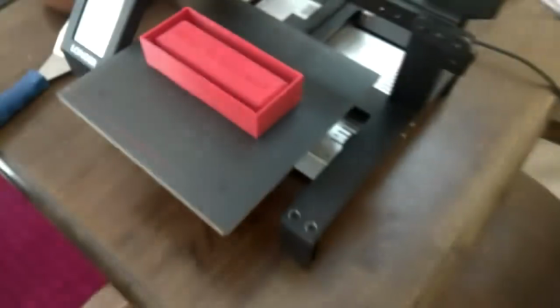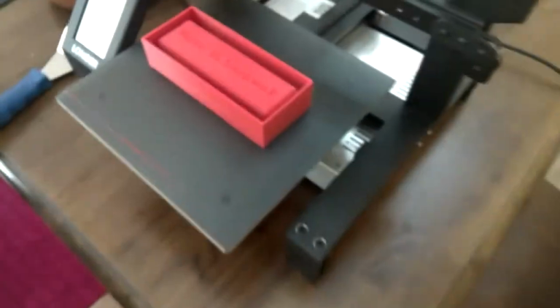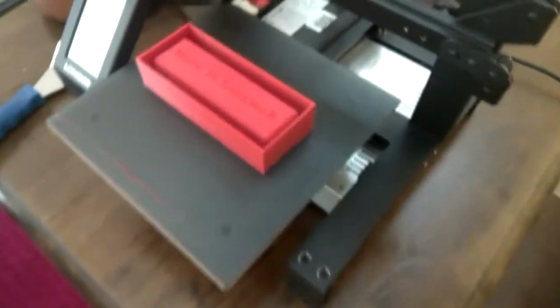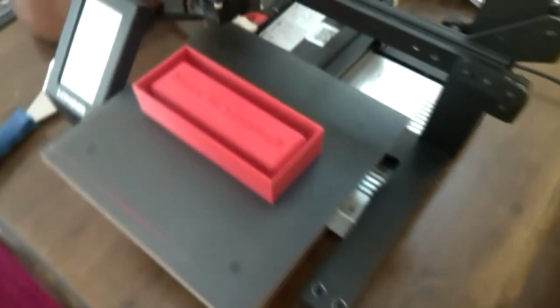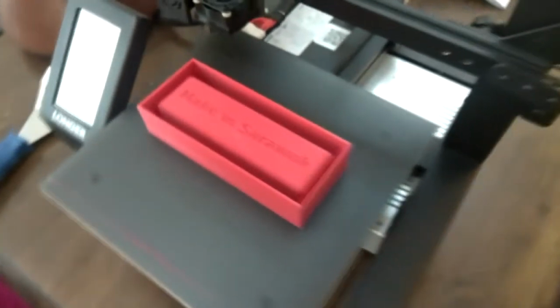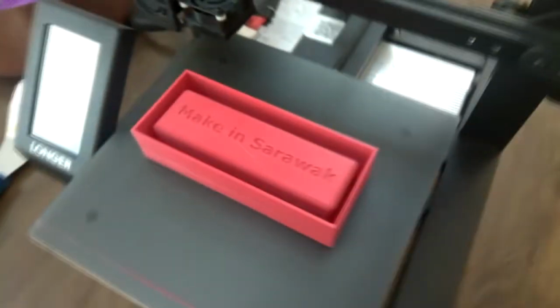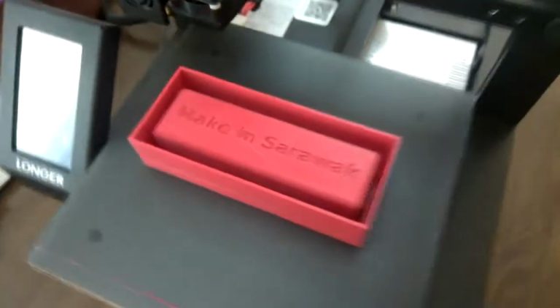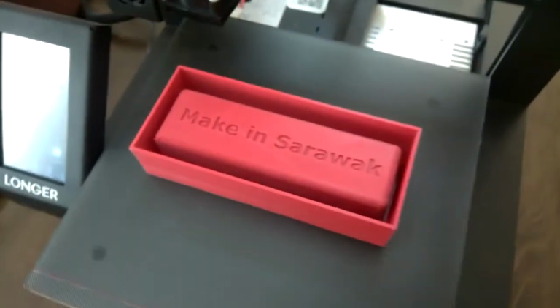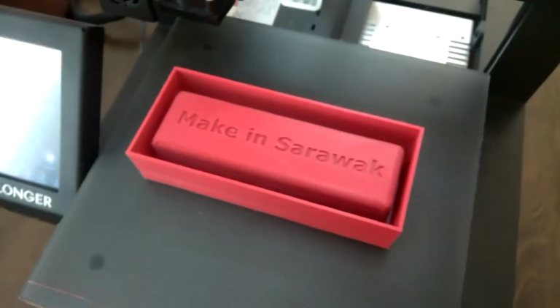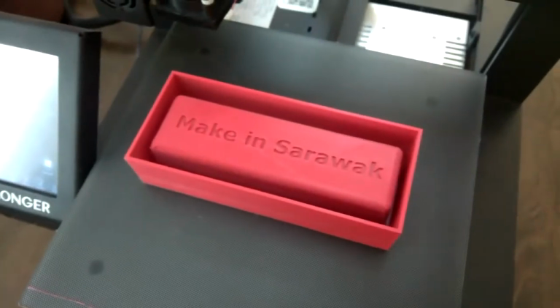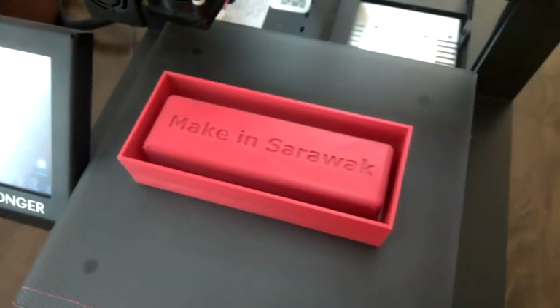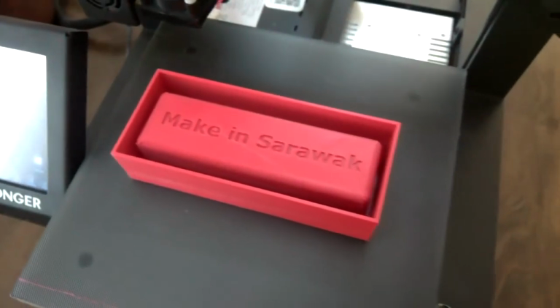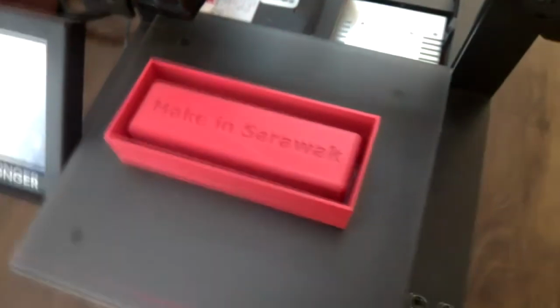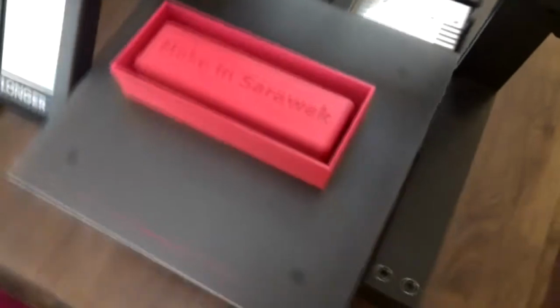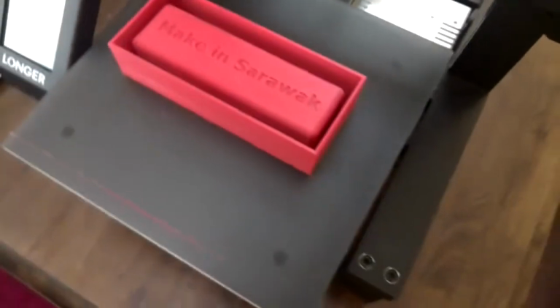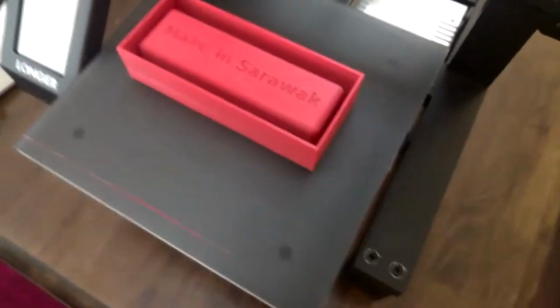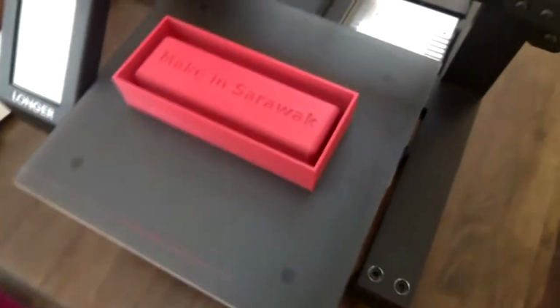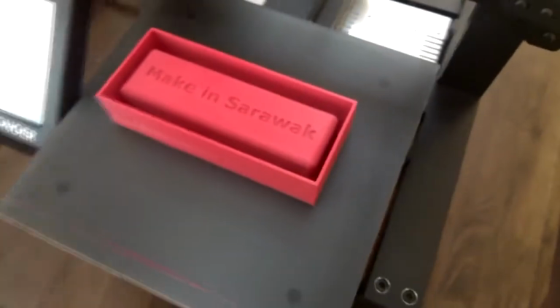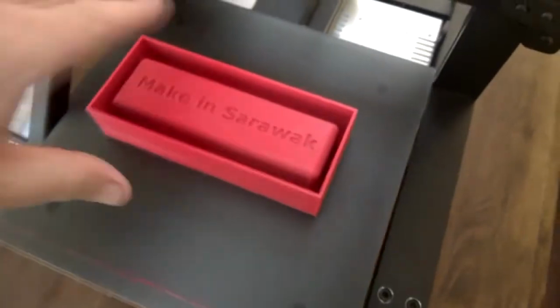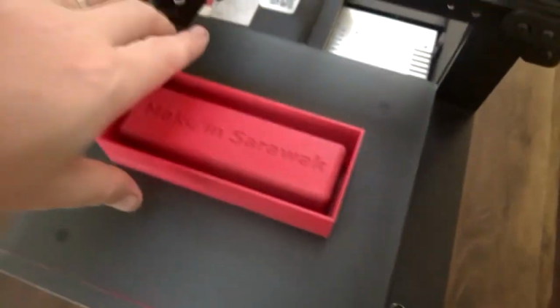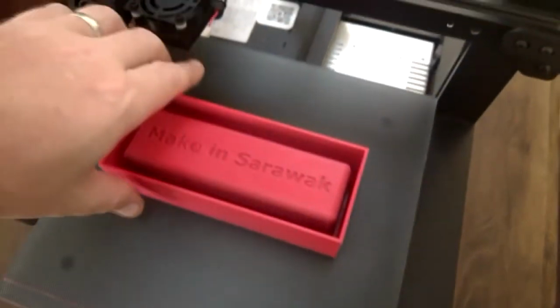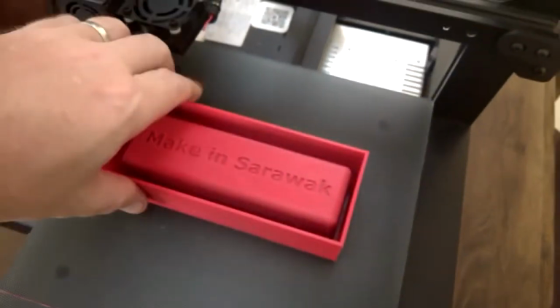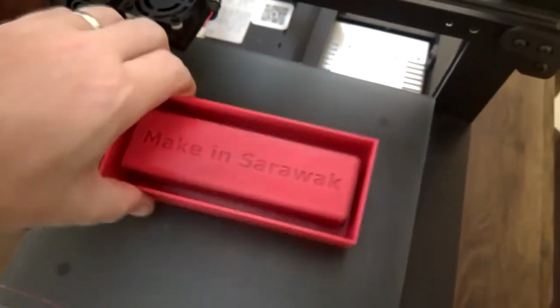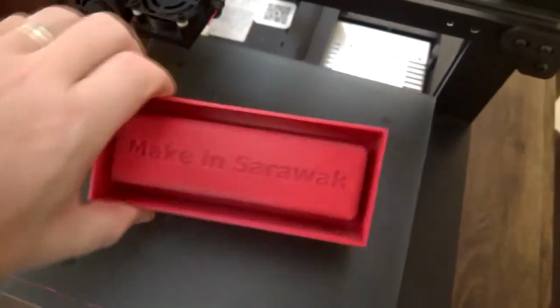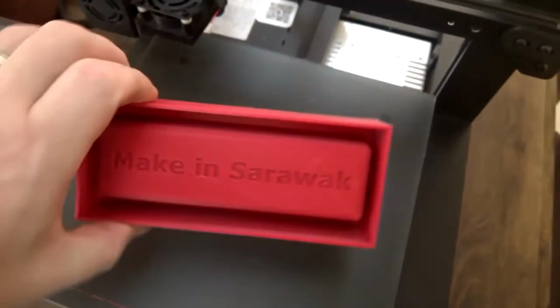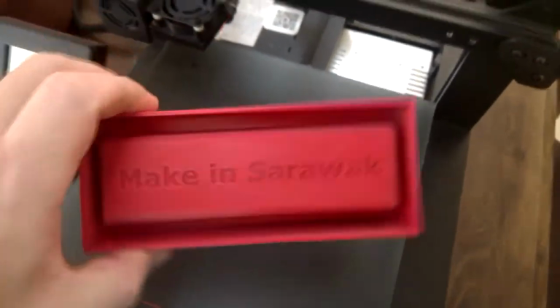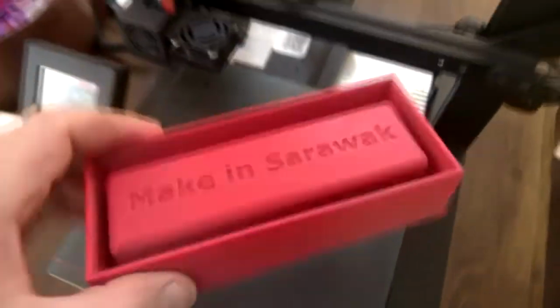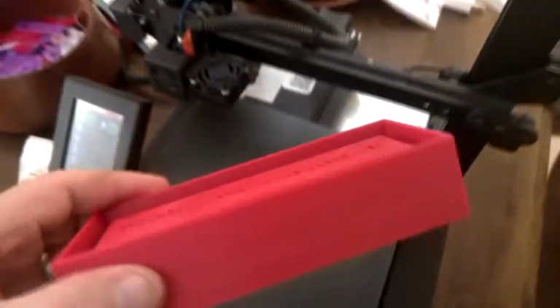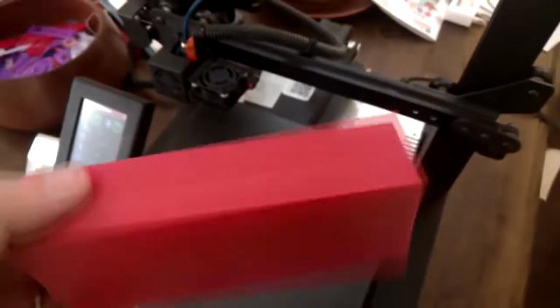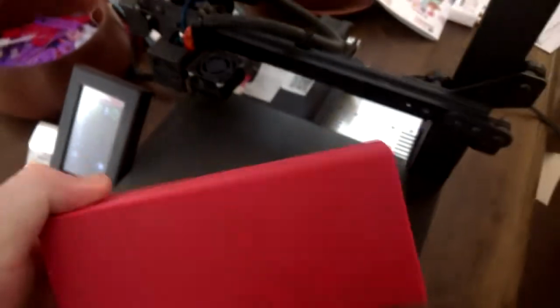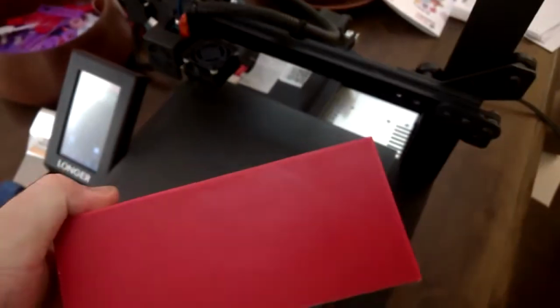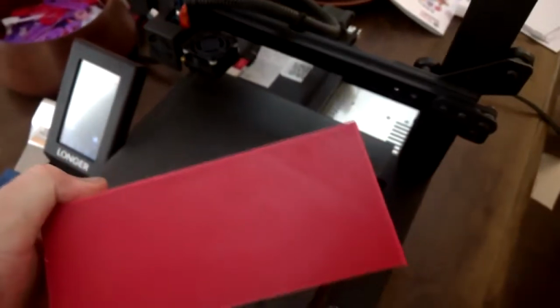Hi everyone, welcome to Sarawak. Today I'm going to be making a mold out of two-part silicon.